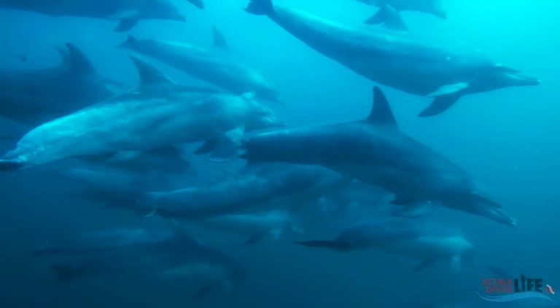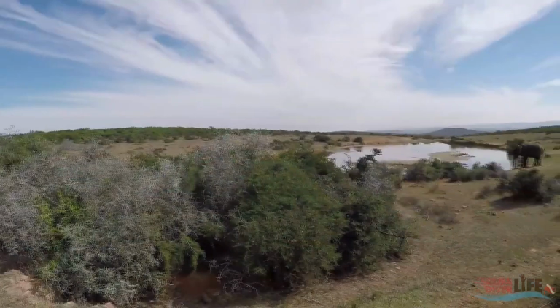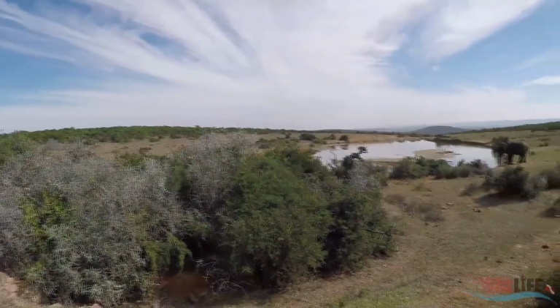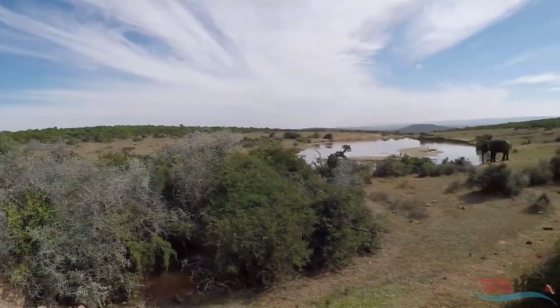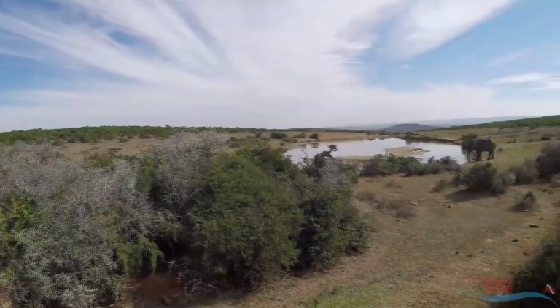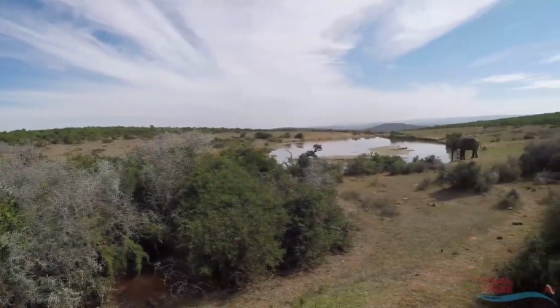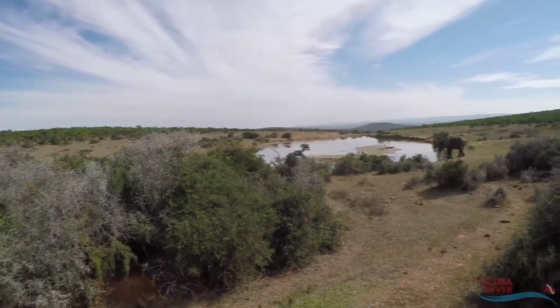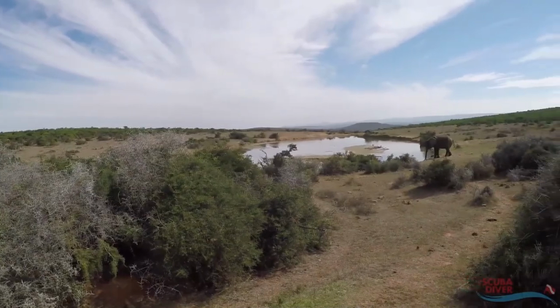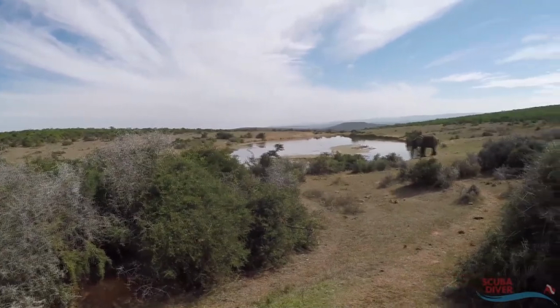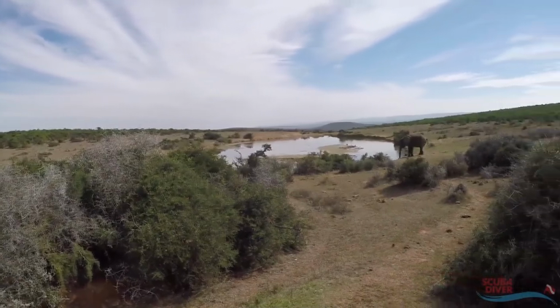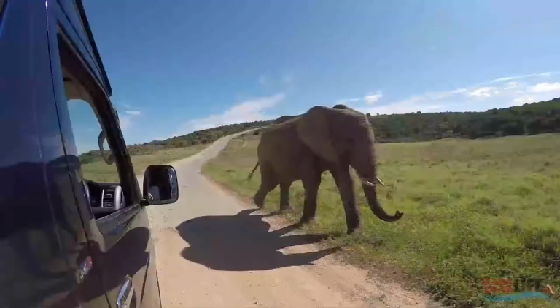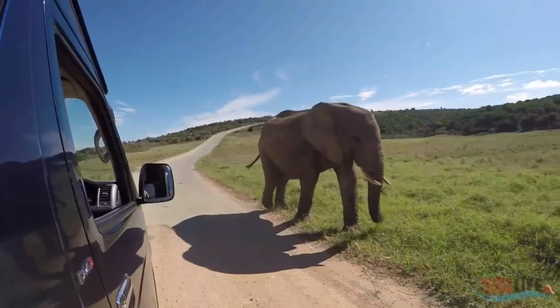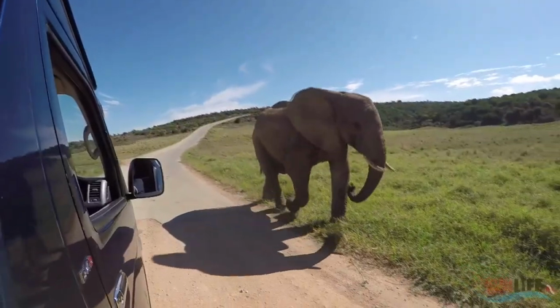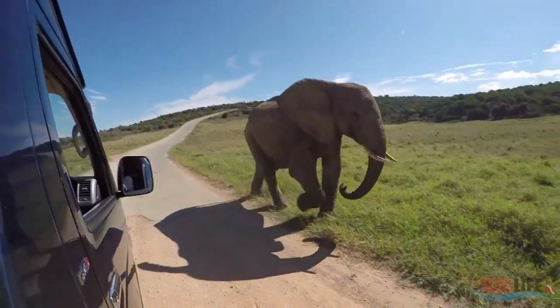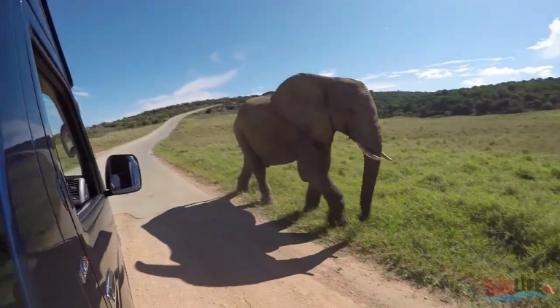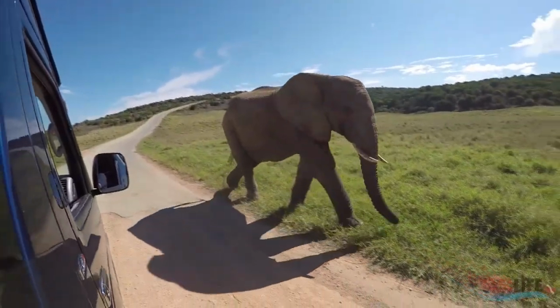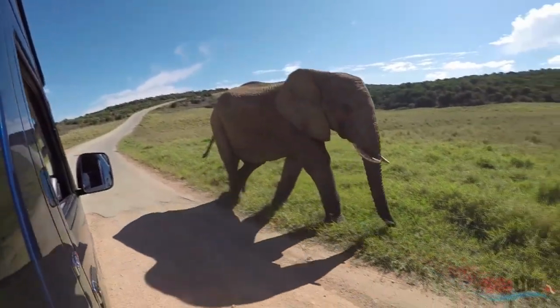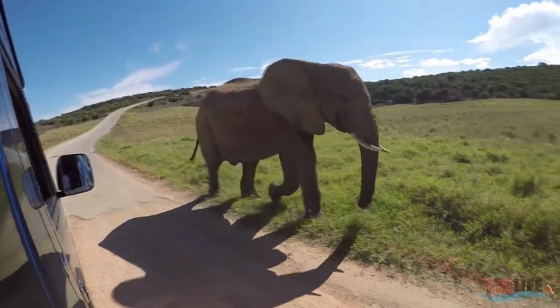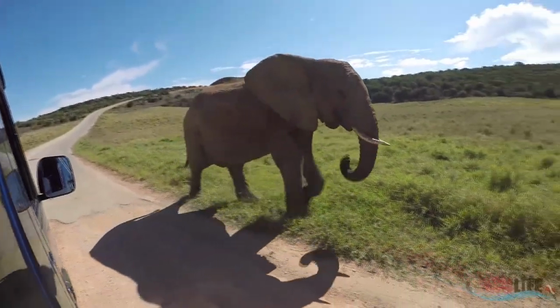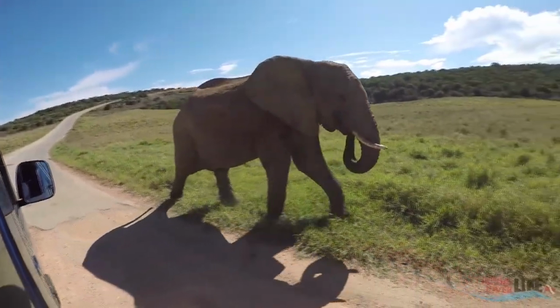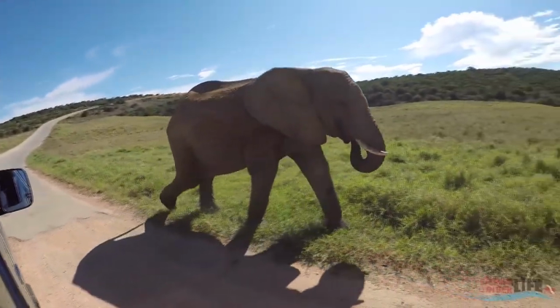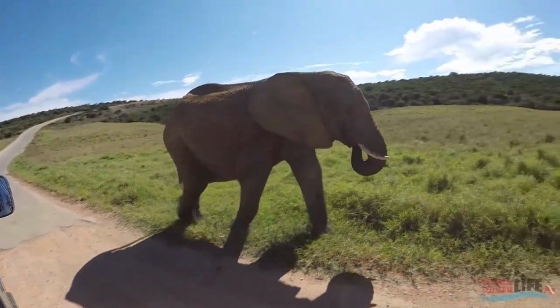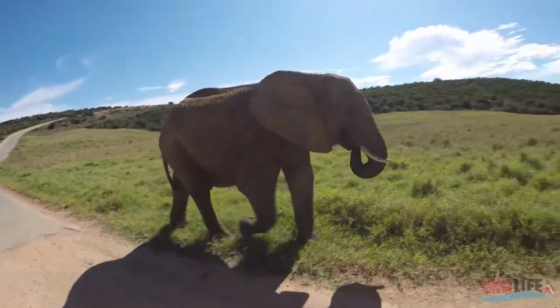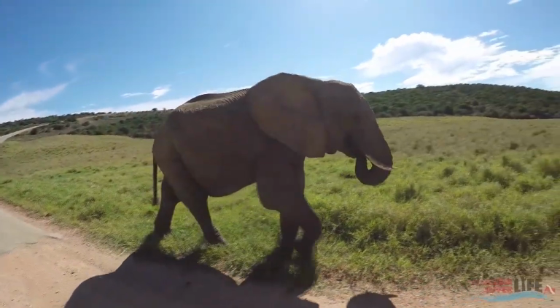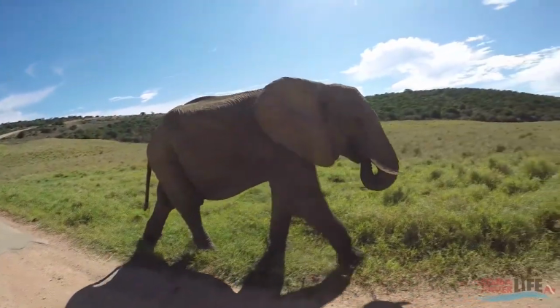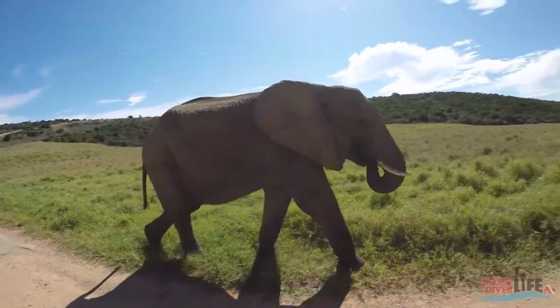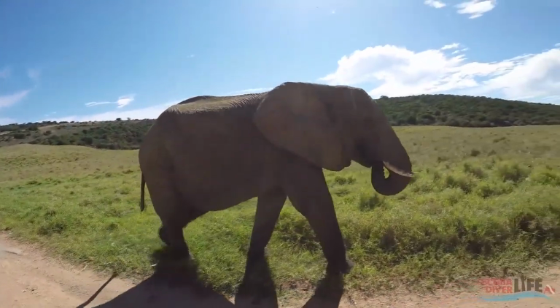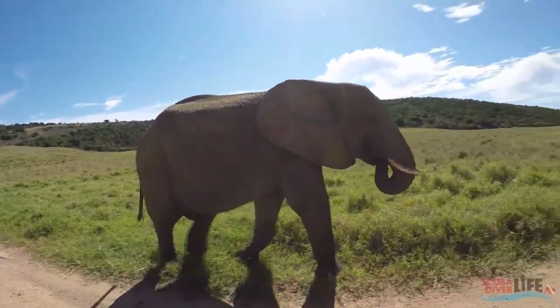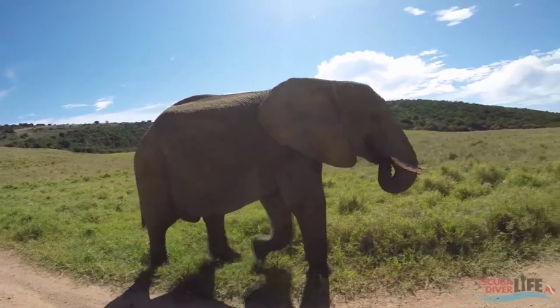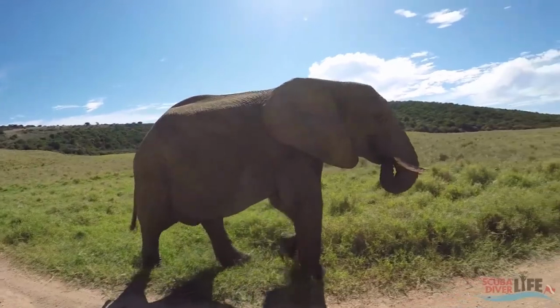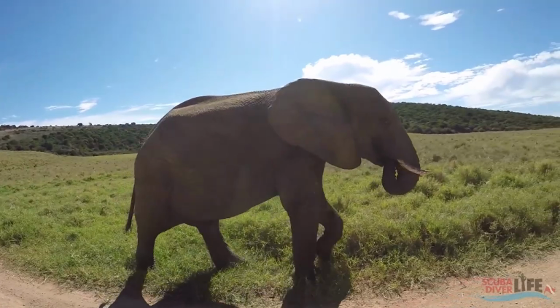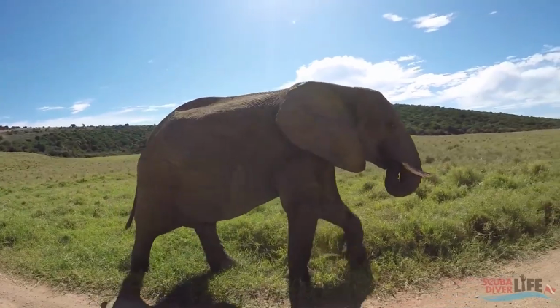To top it off, we end our trip with a day at a private safari park to see some land animals, which nicely rounds up the South African experience.